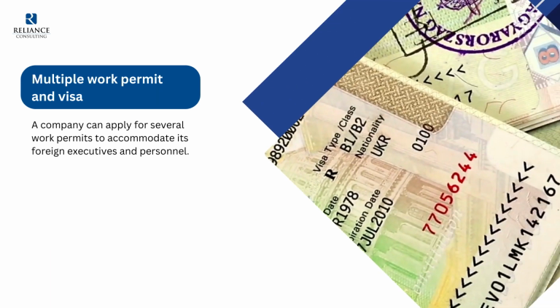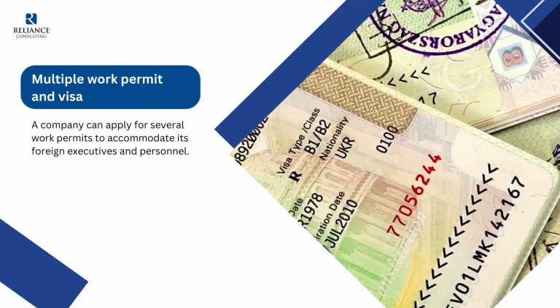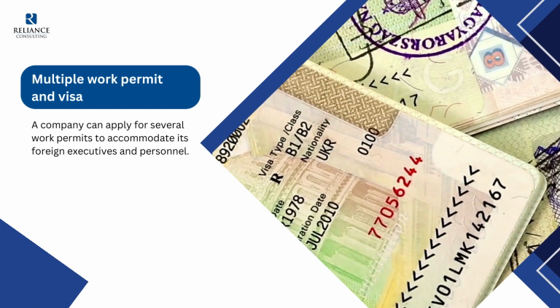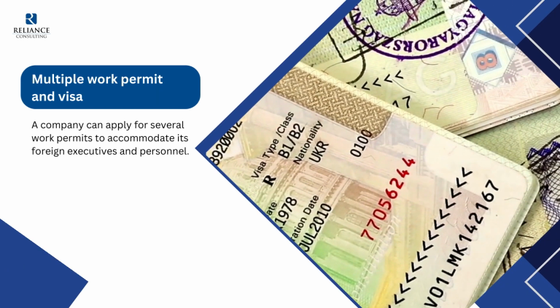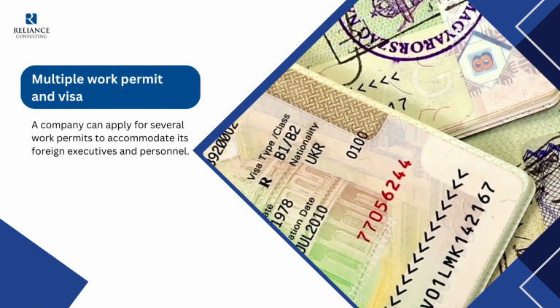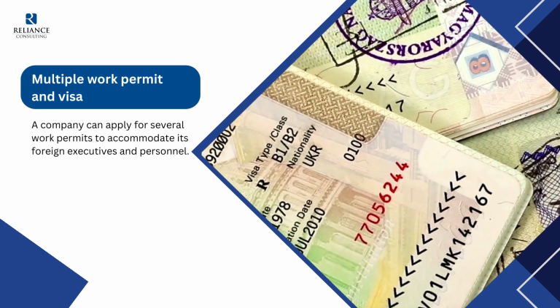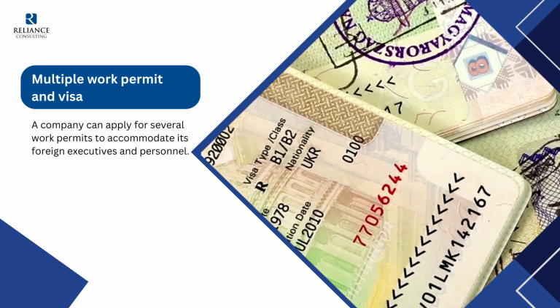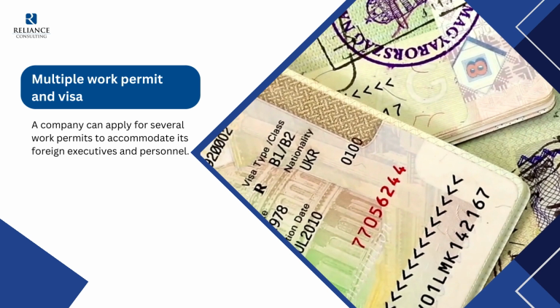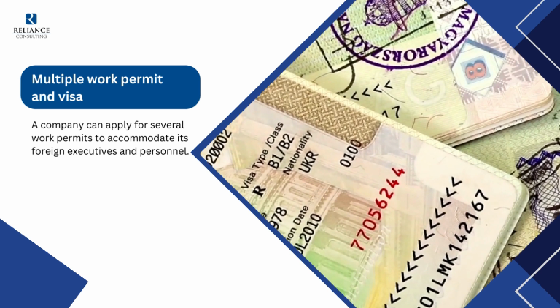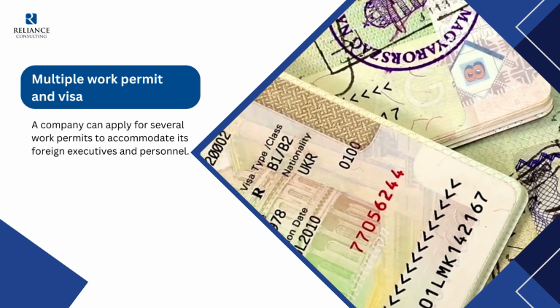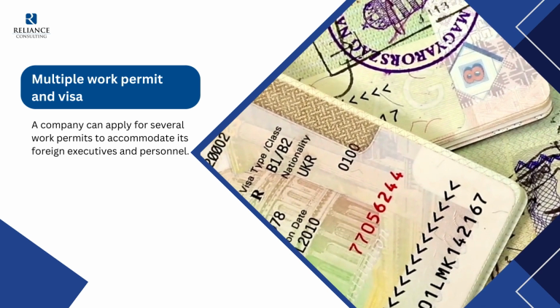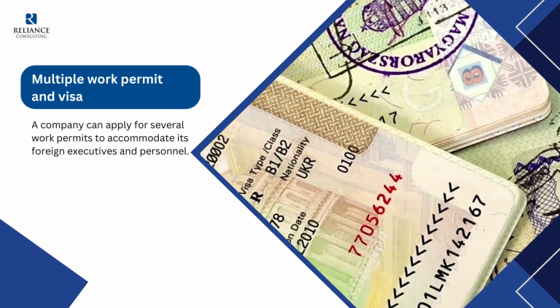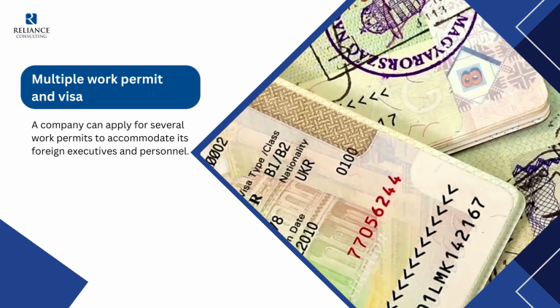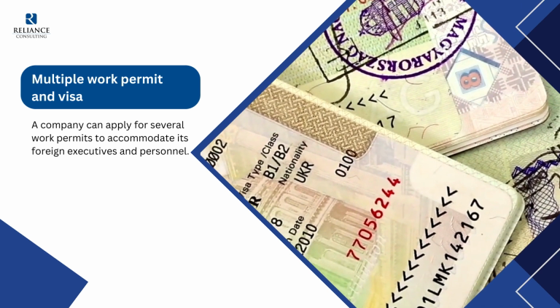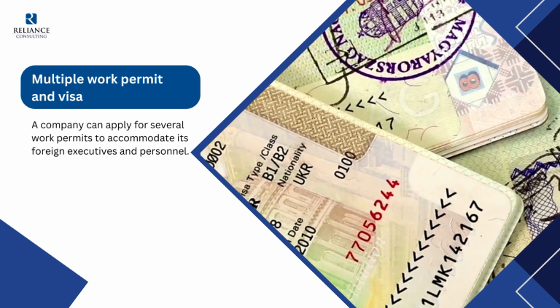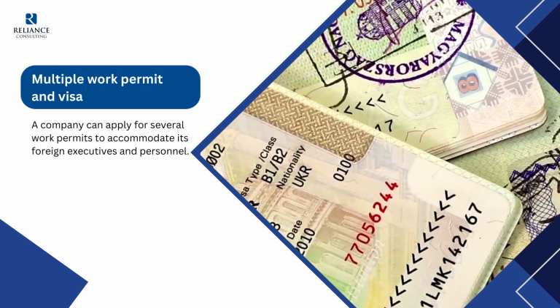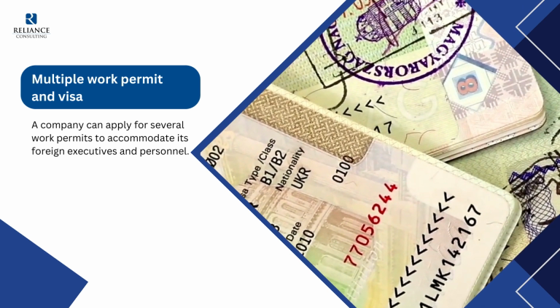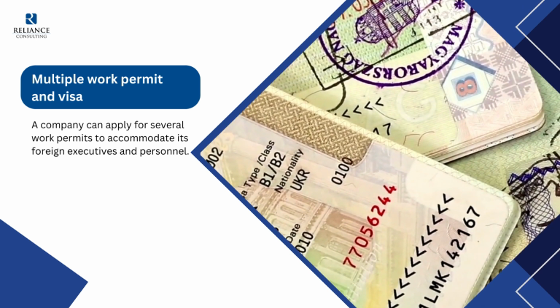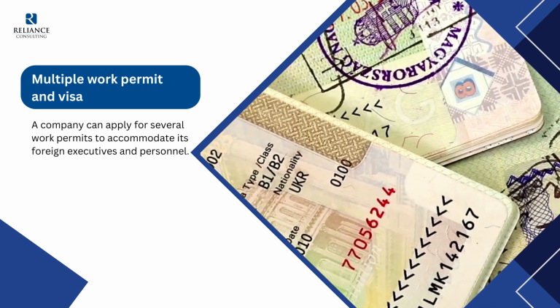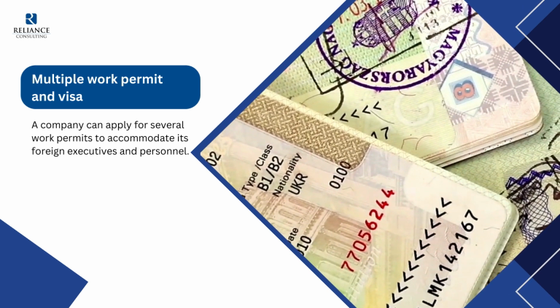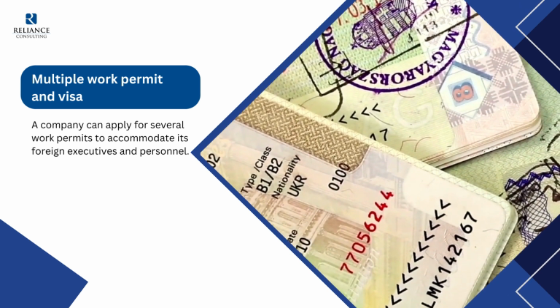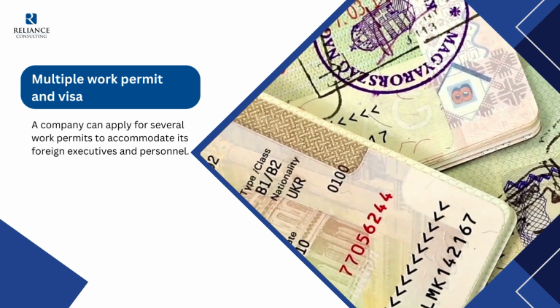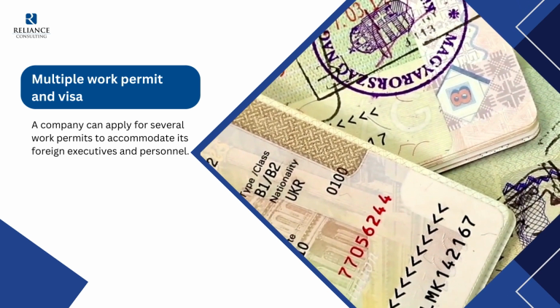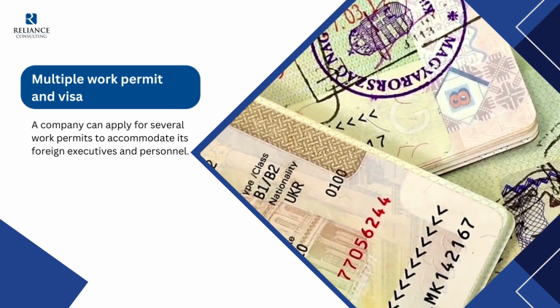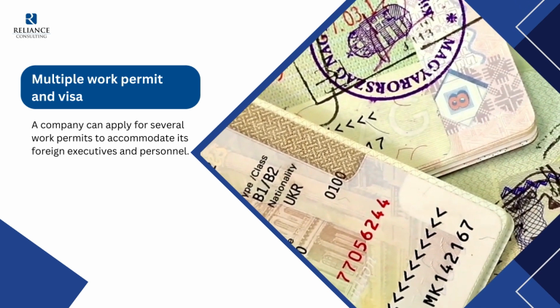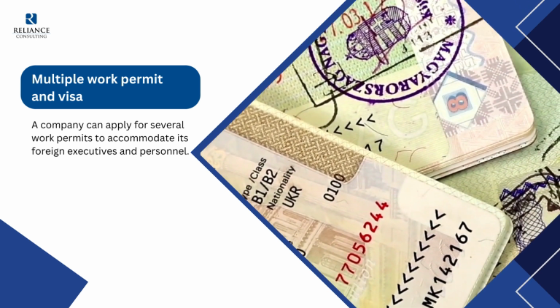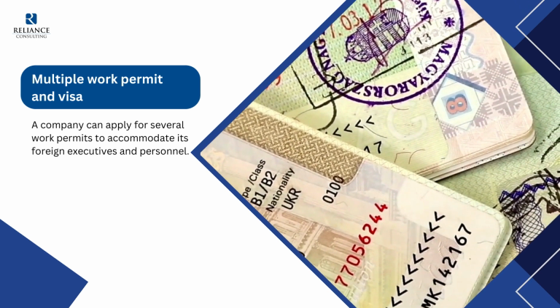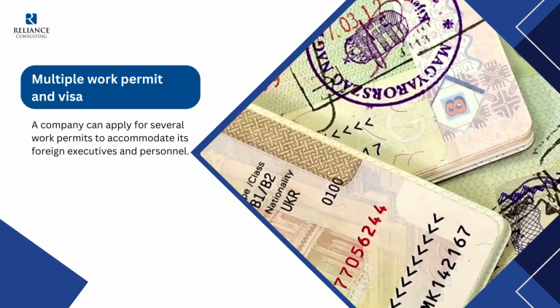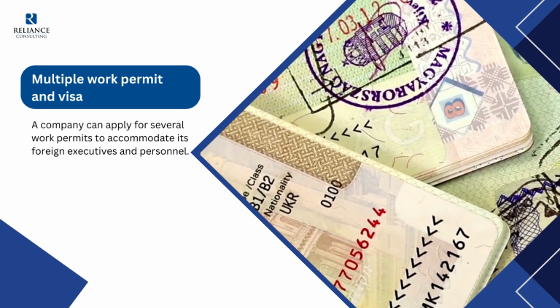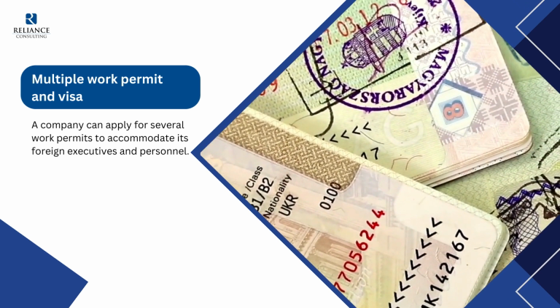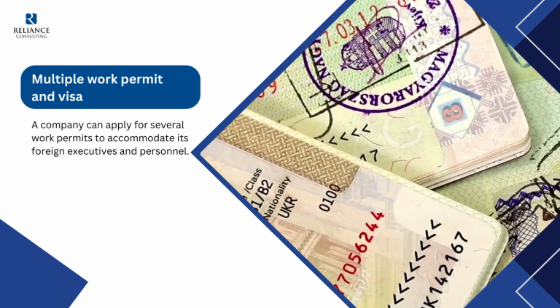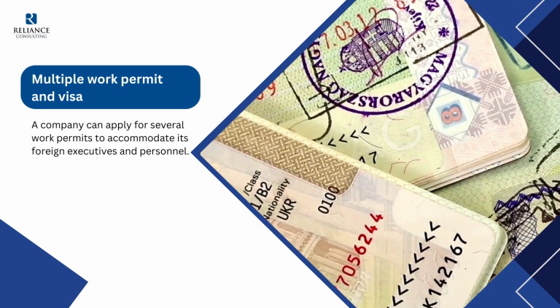Sixth, multiple work permits and visas: a company can apply for several work permits to accommodate its foreign executives and personnel.